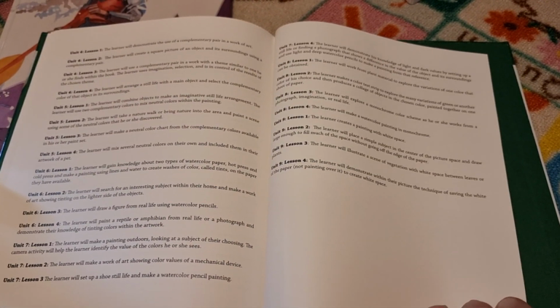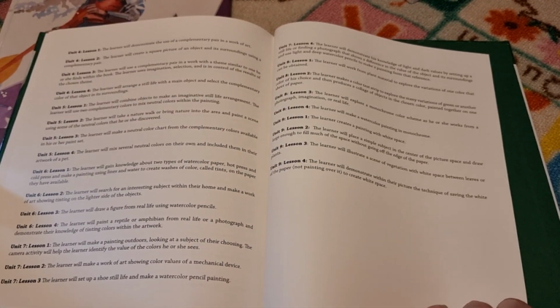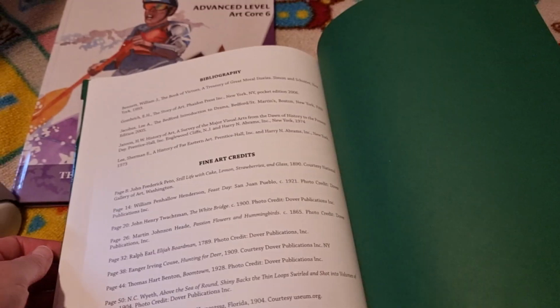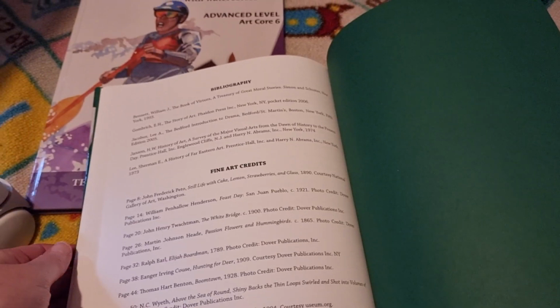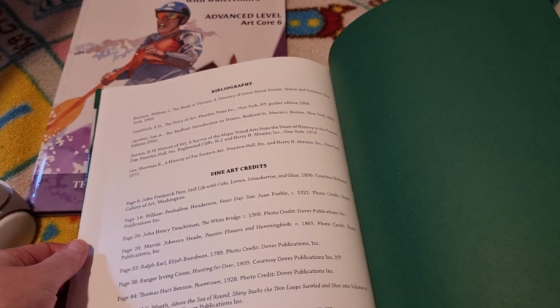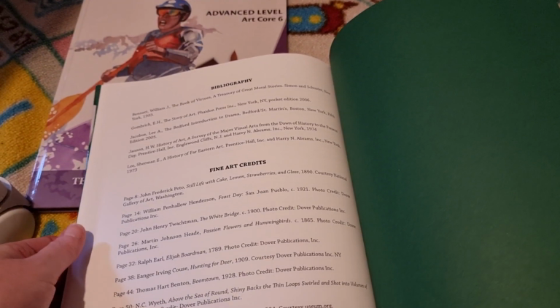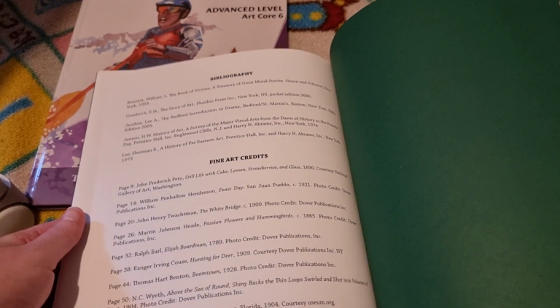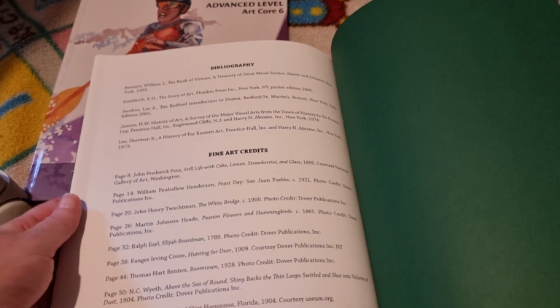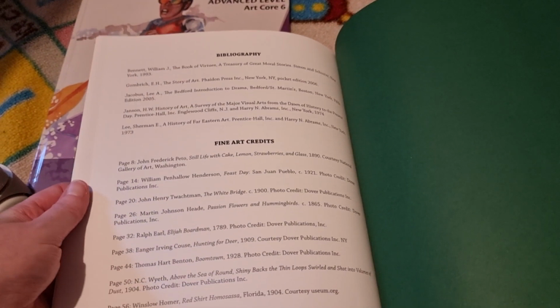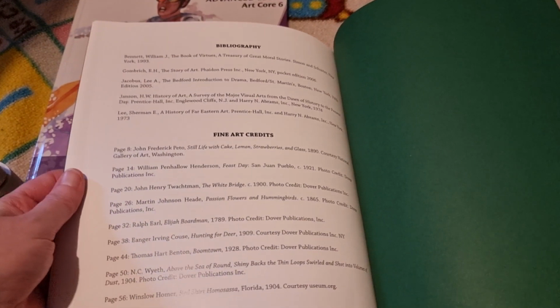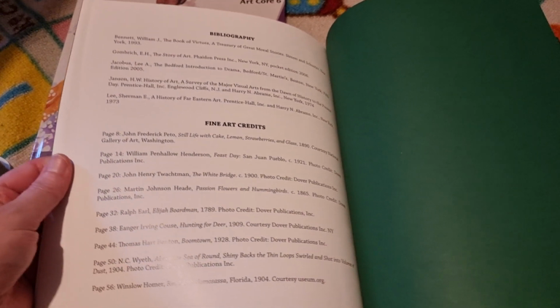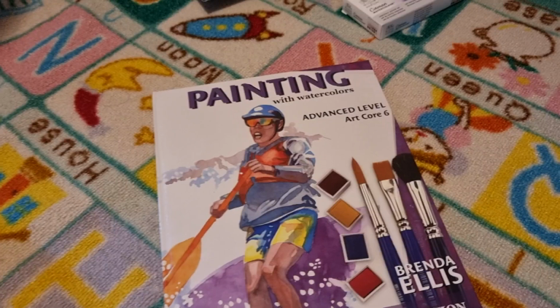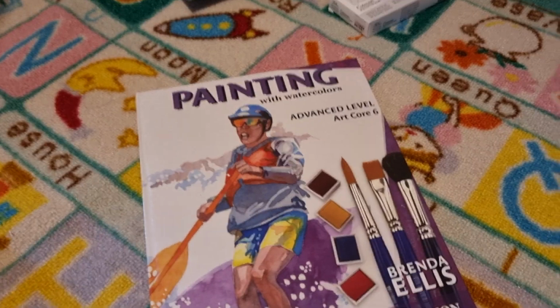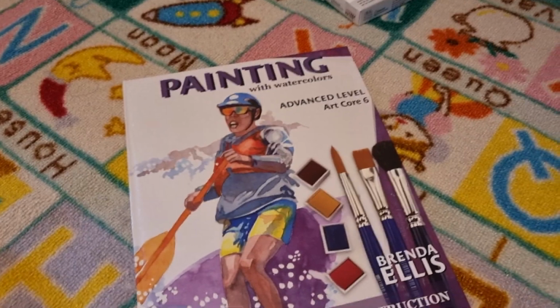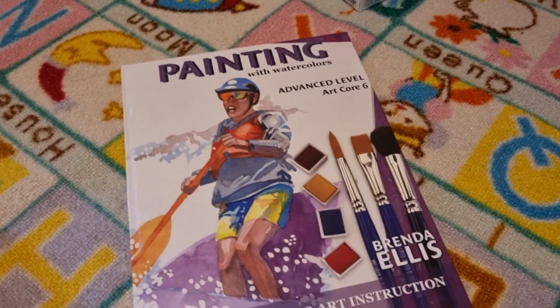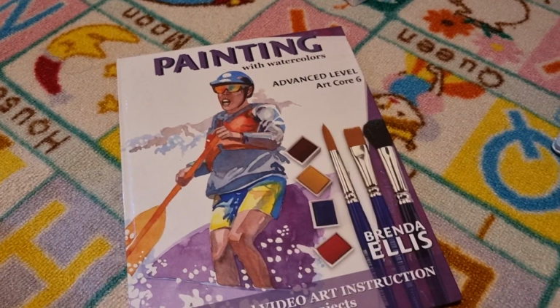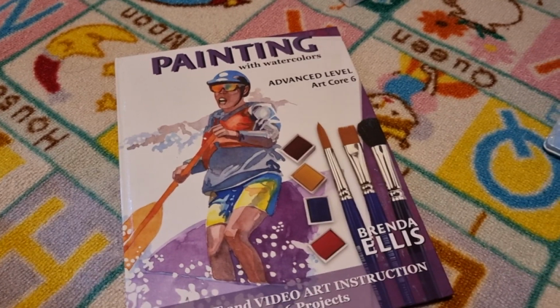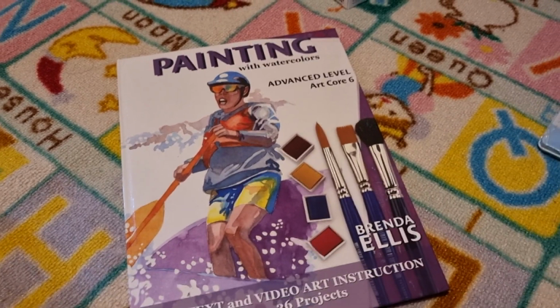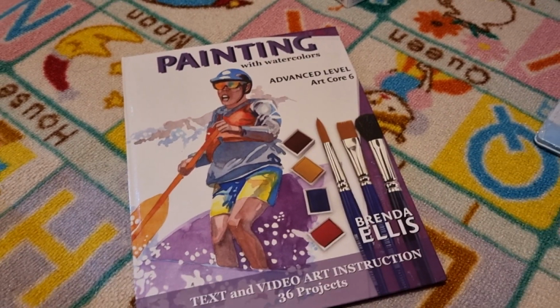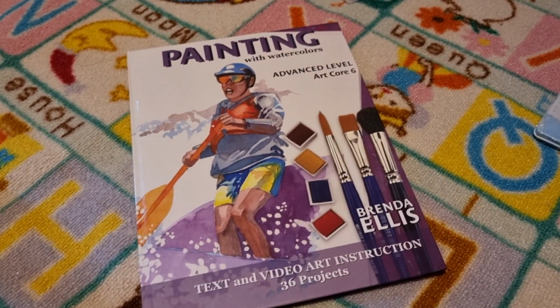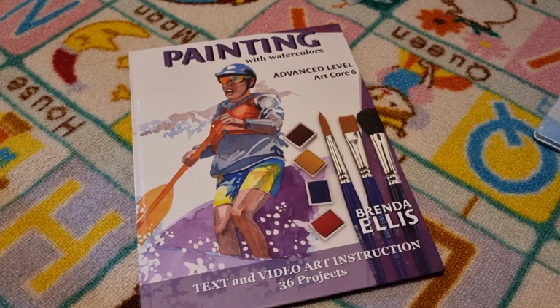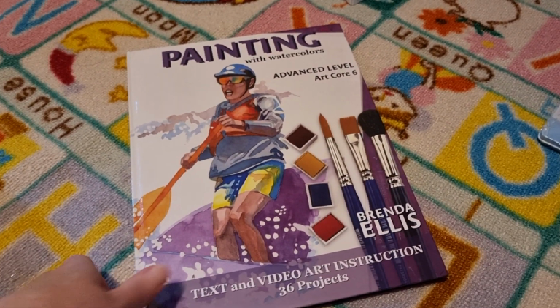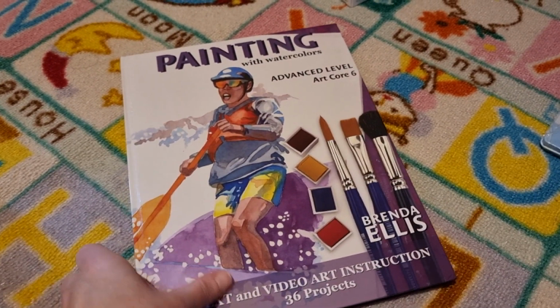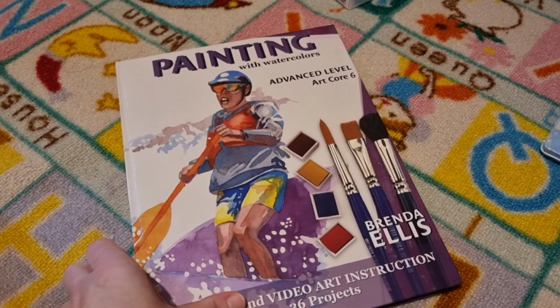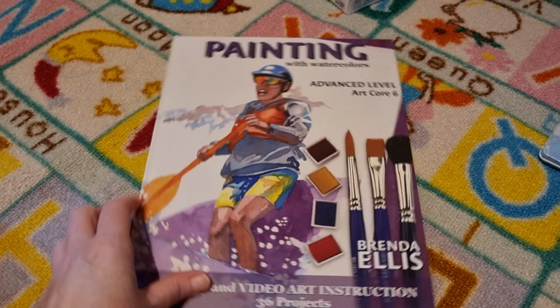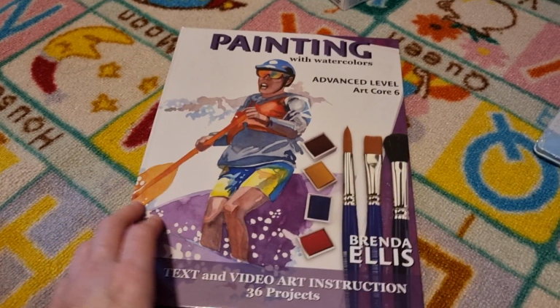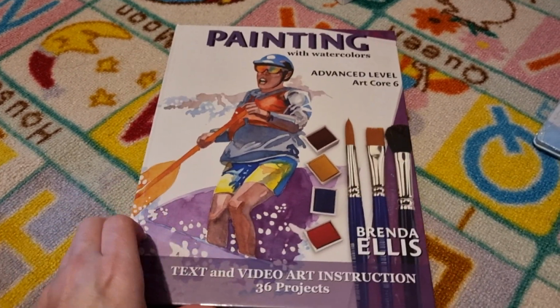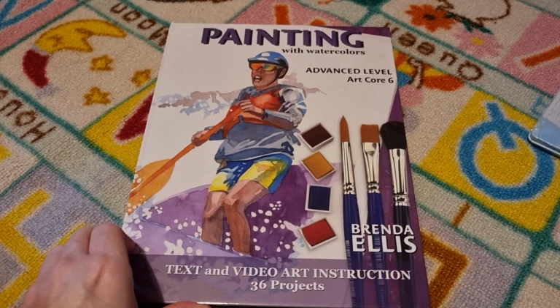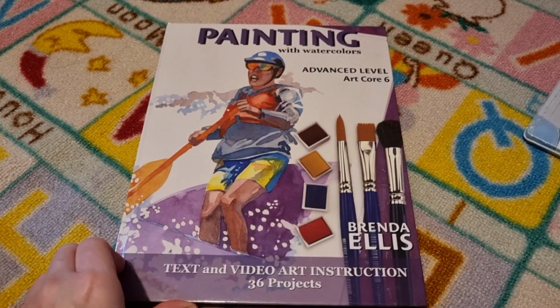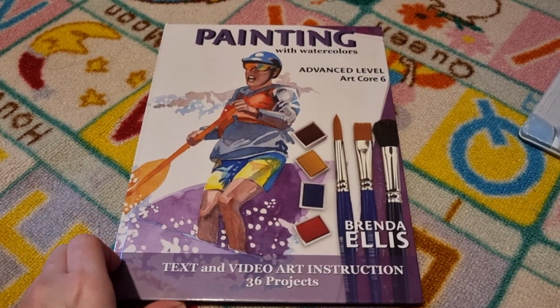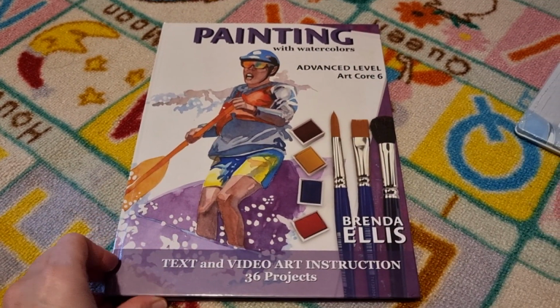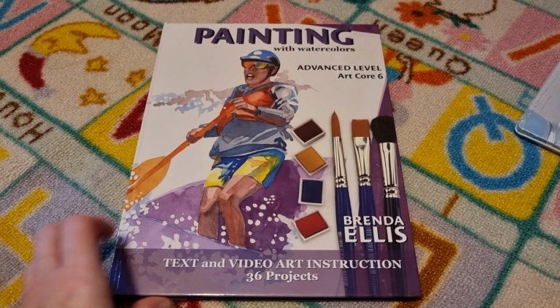You also get your evaluation sheets and objectives for each lesson, and the bibliography is at the back. Then we've got the second book, which is Painting with Watercolour — this is the advanced level.